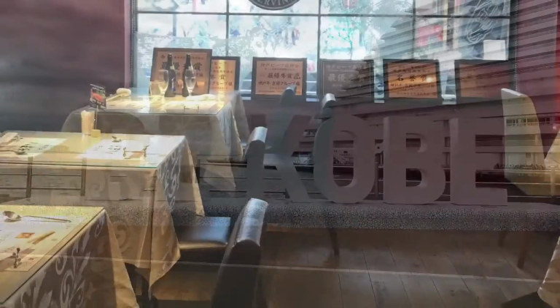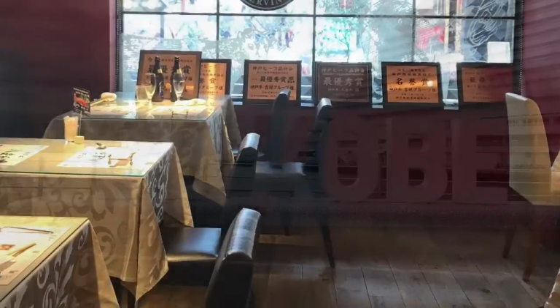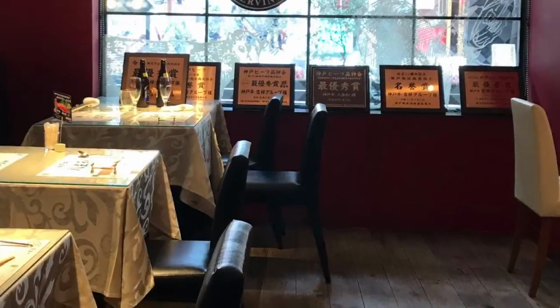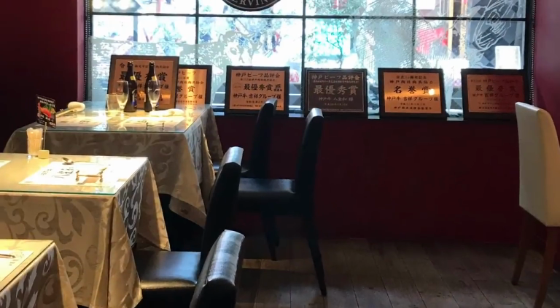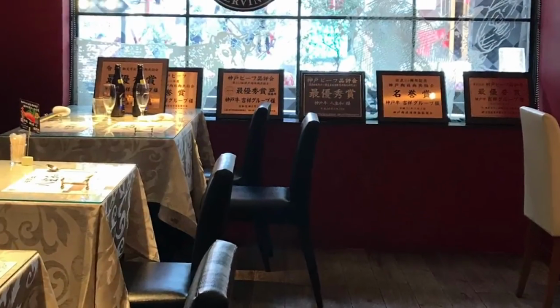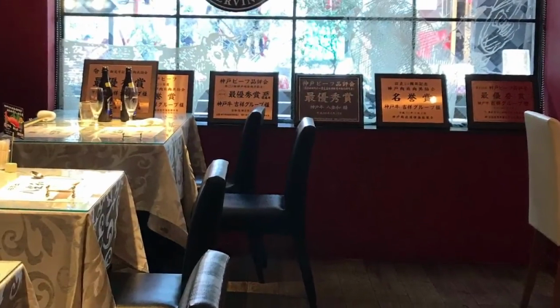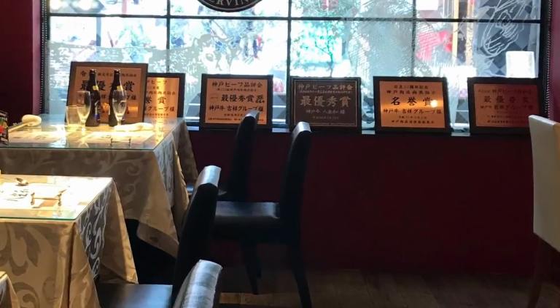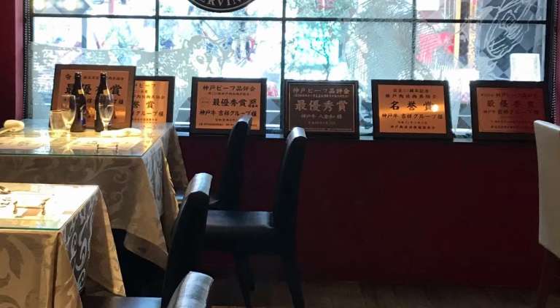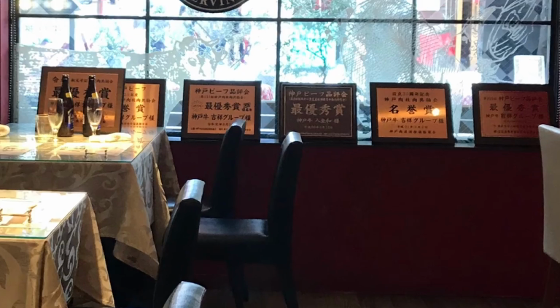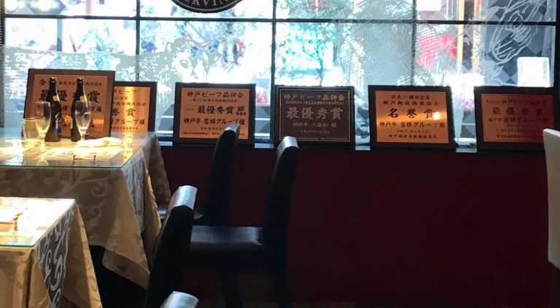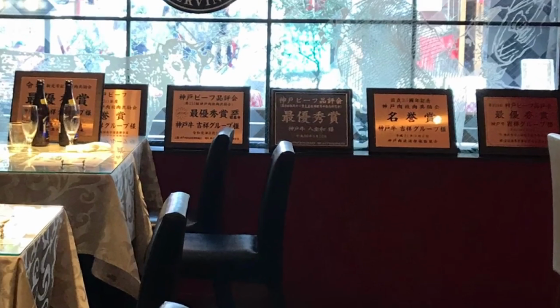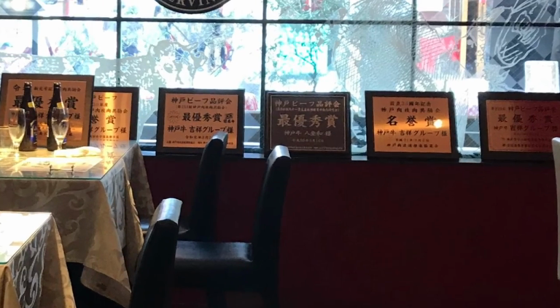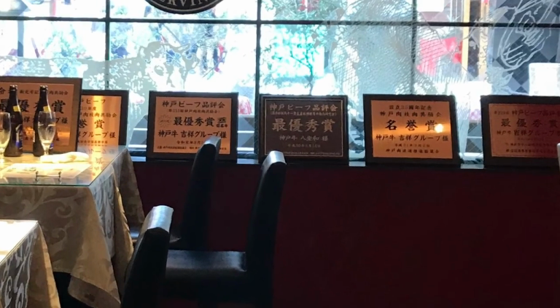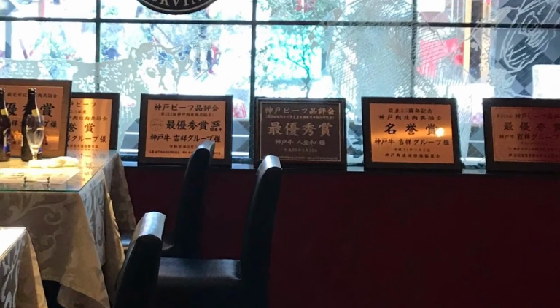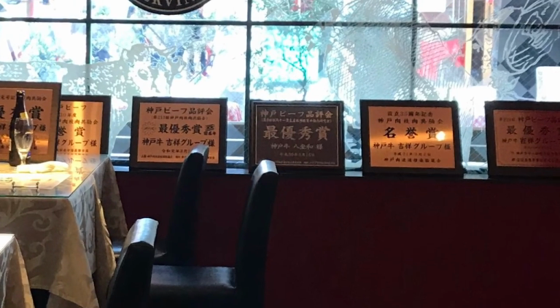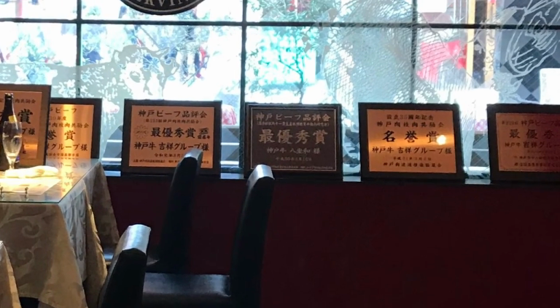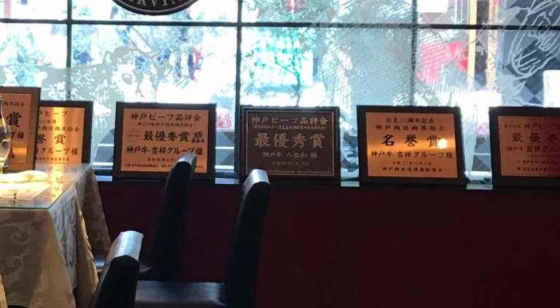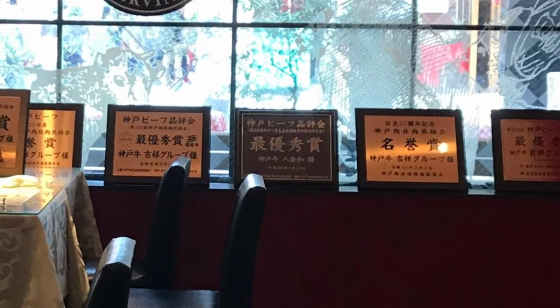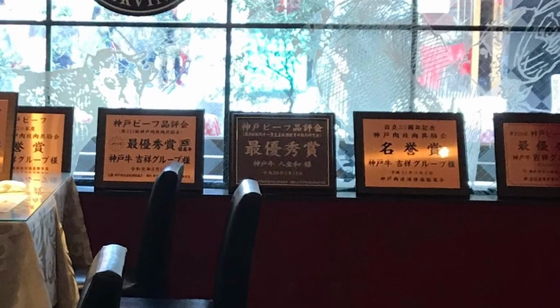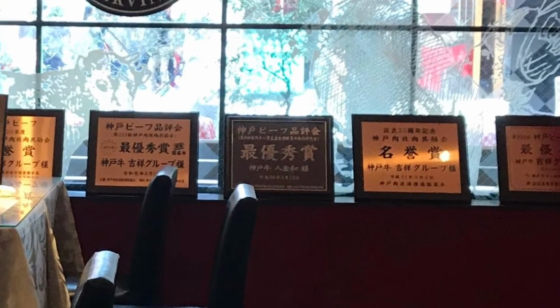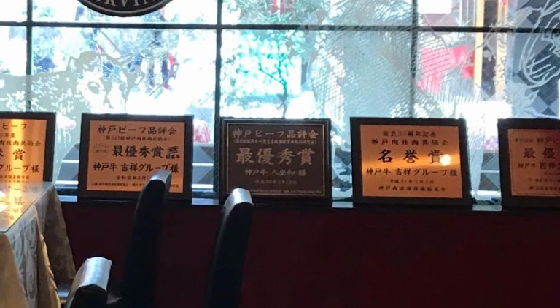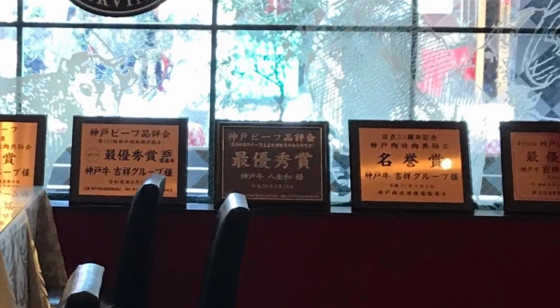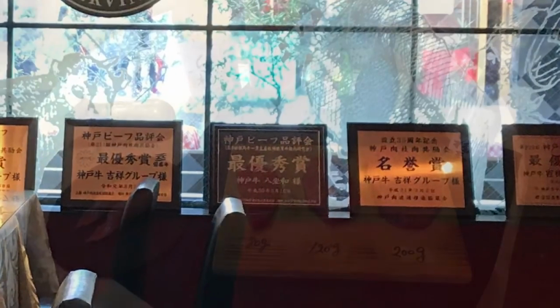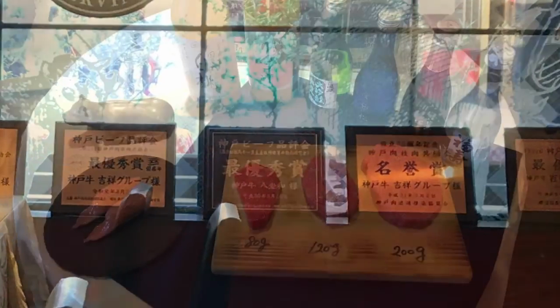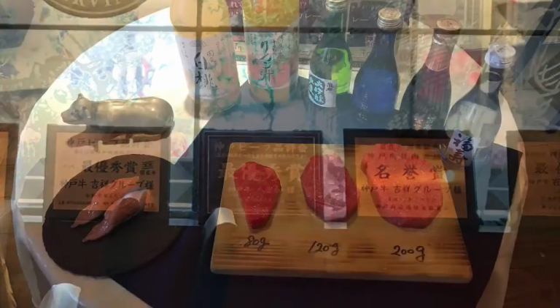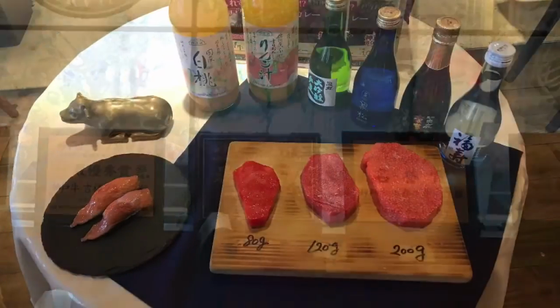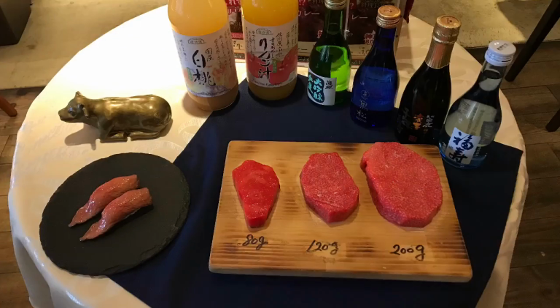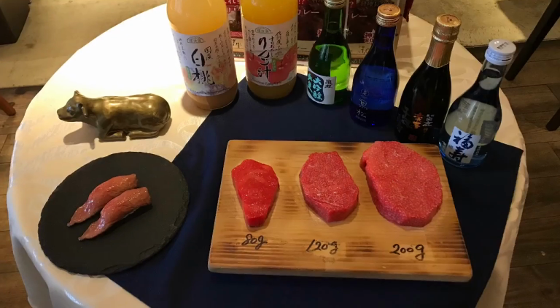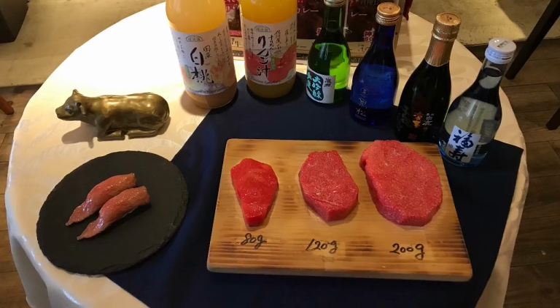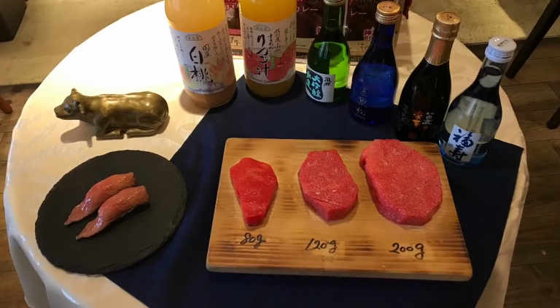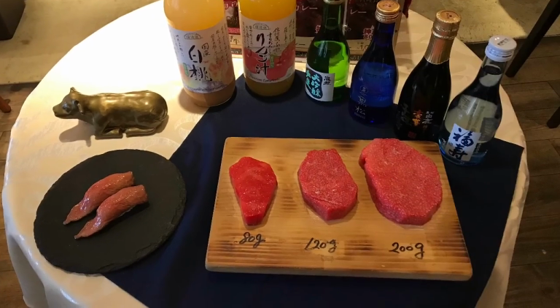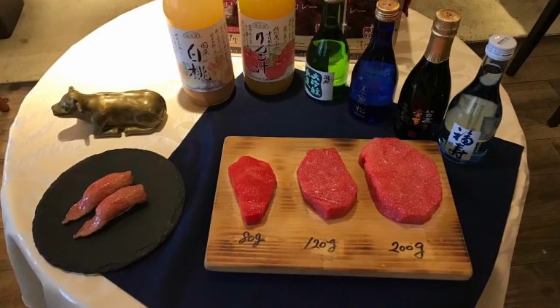Then we went back to Chinatown and had the Wagyu steak lunch — it was awesome.